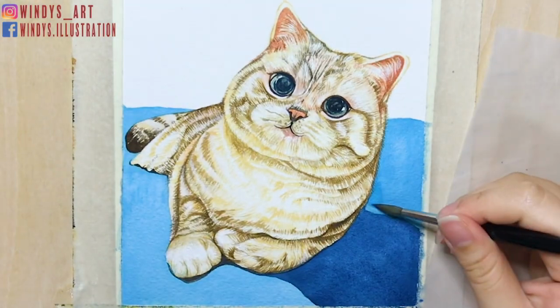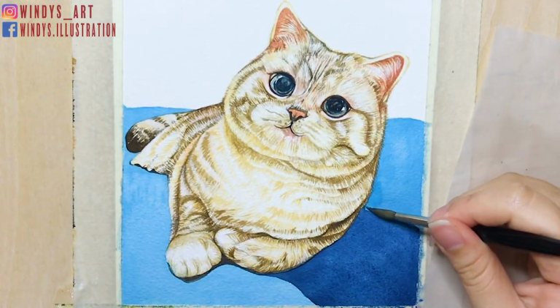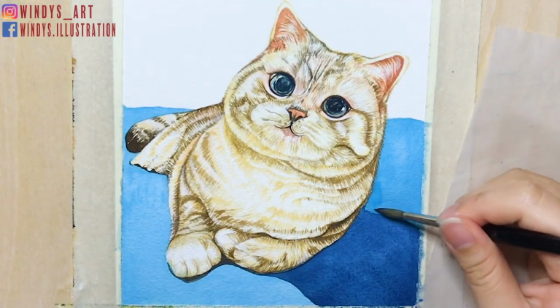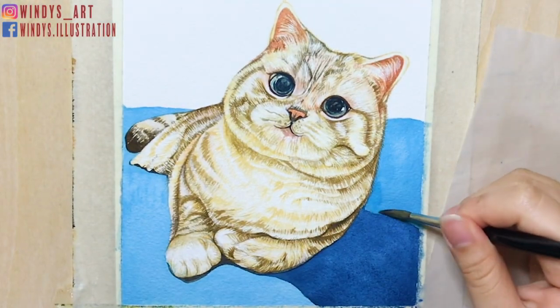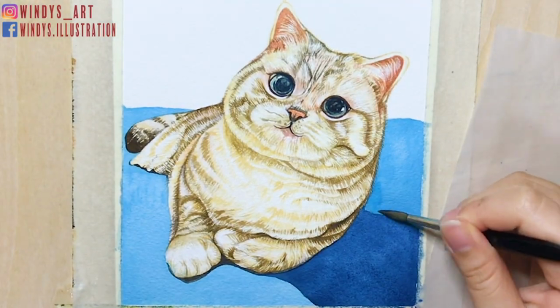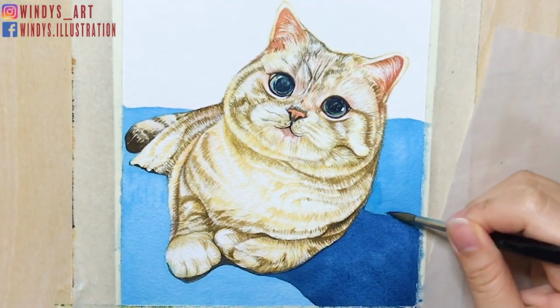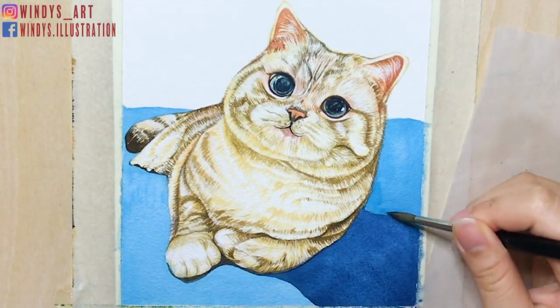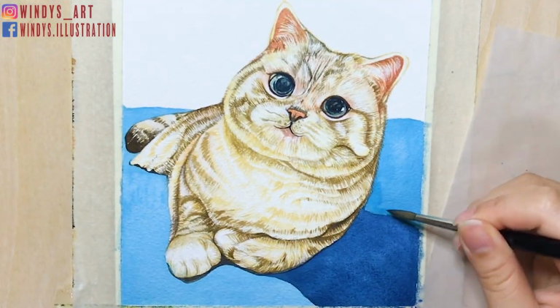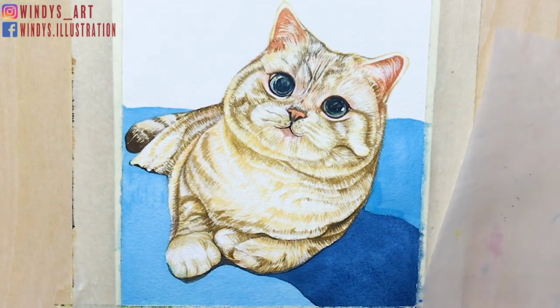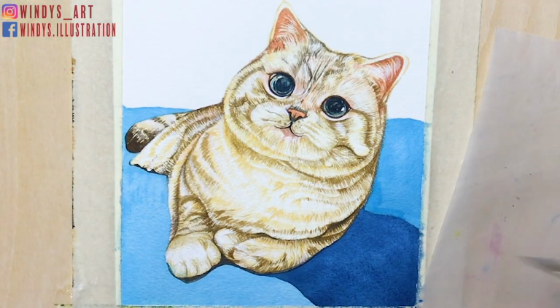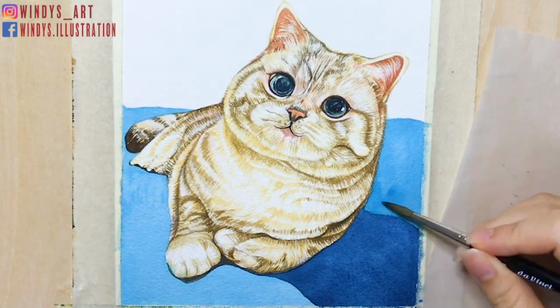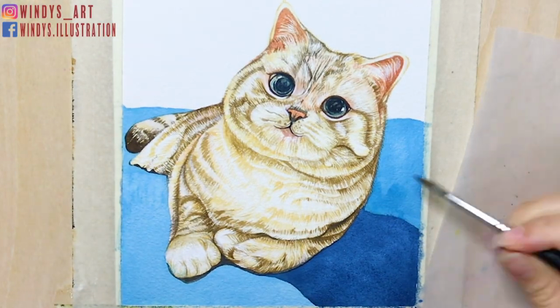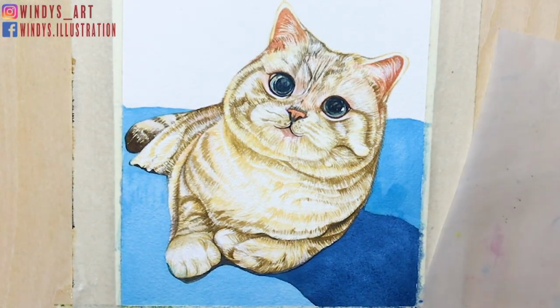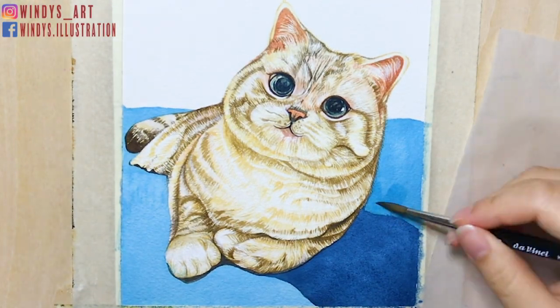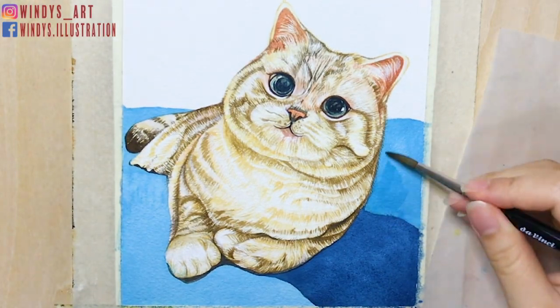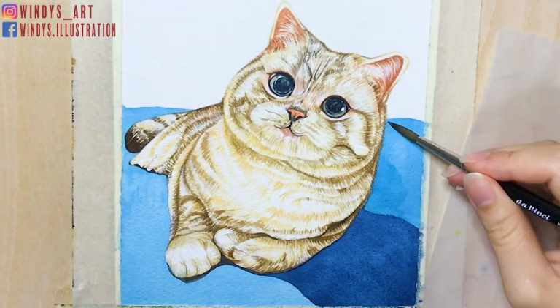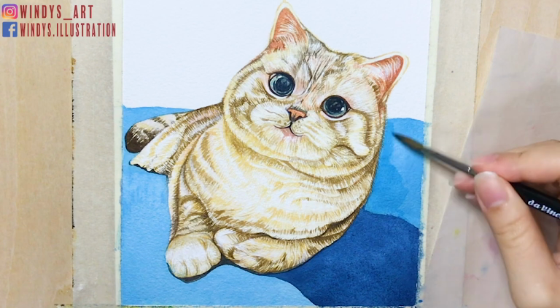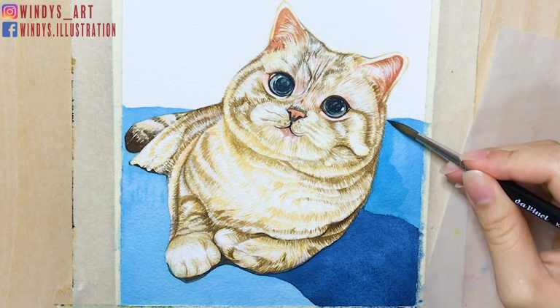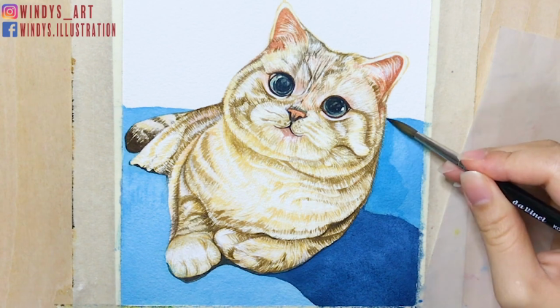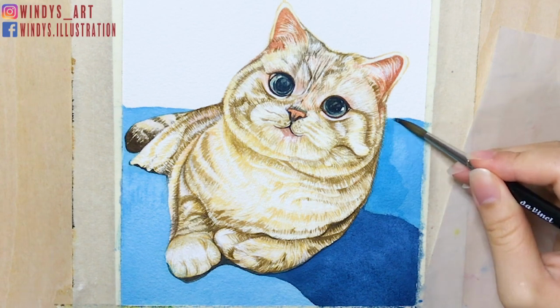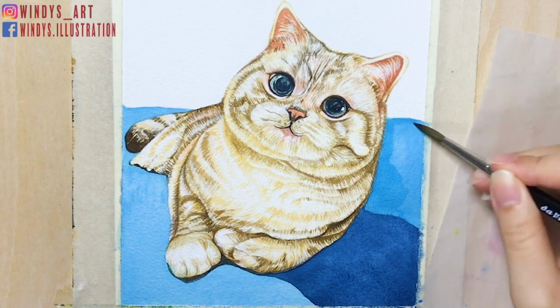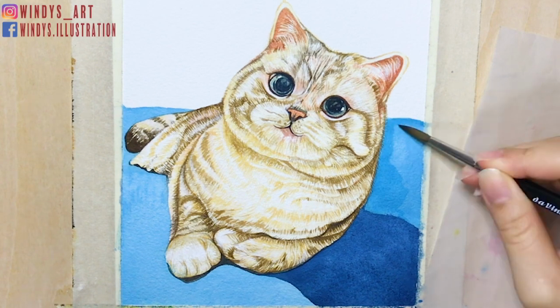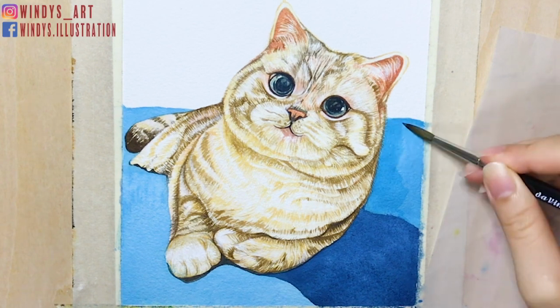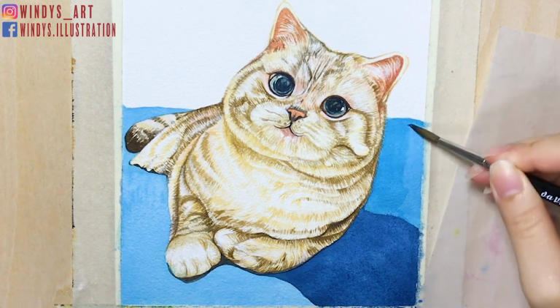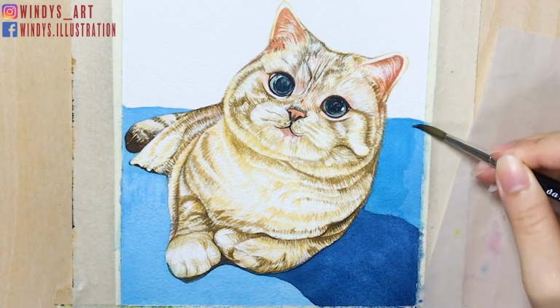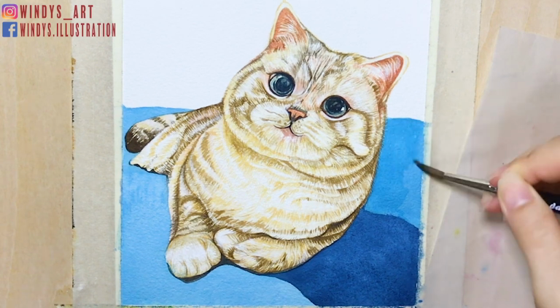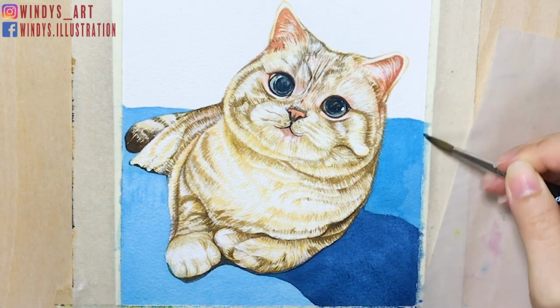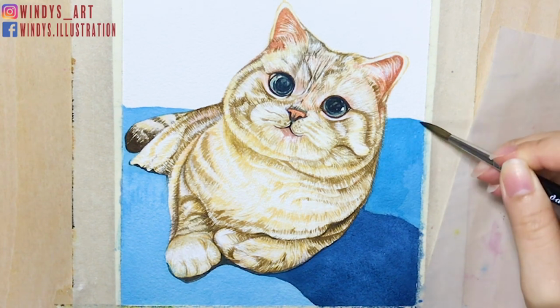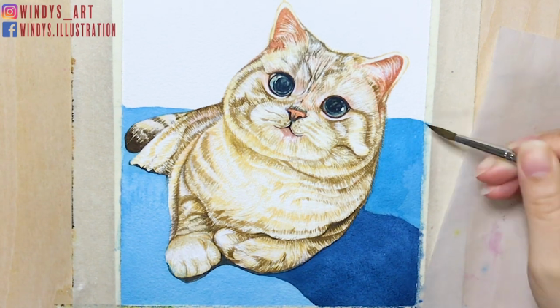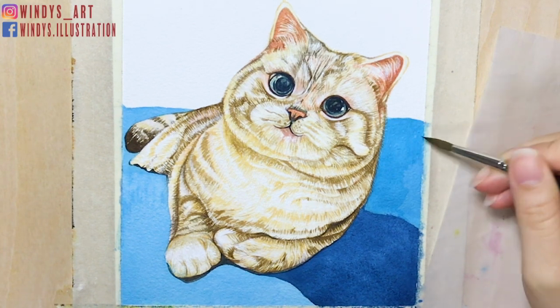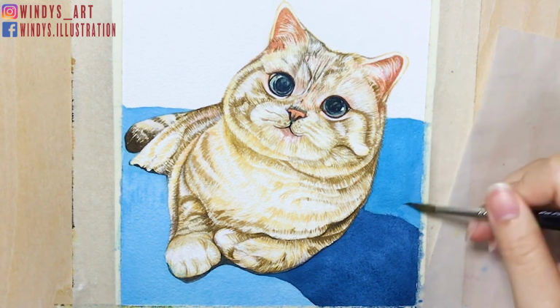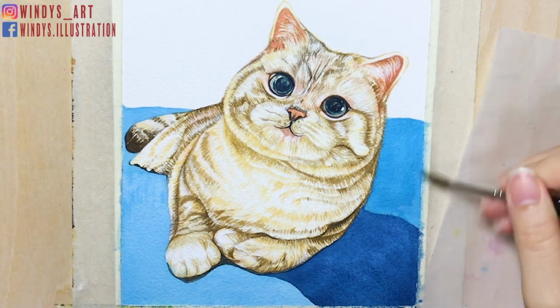Lastly, I use a white gel pen to draw out the whiskers and some white fur on the cat body.